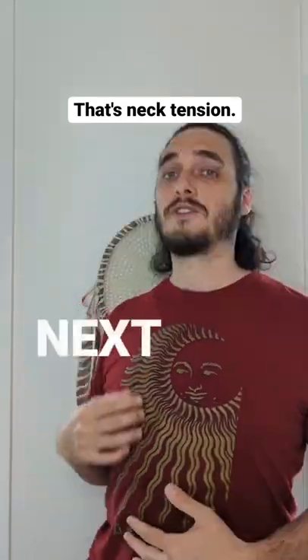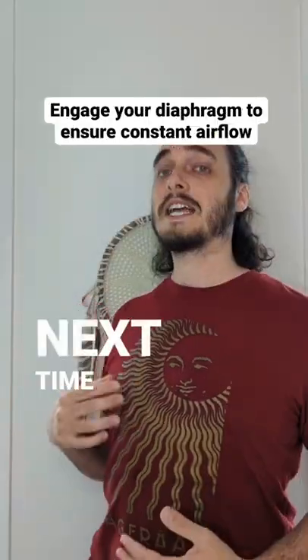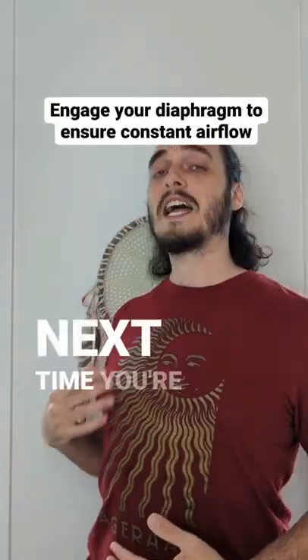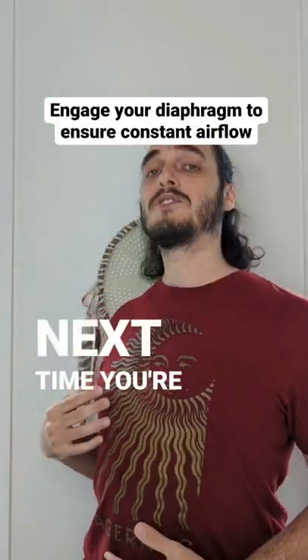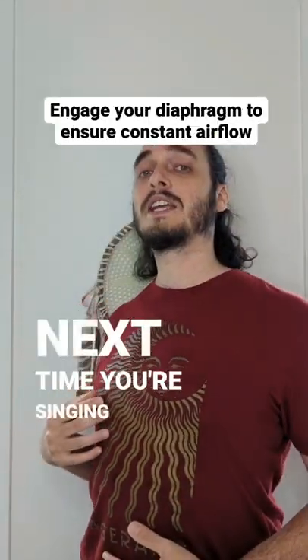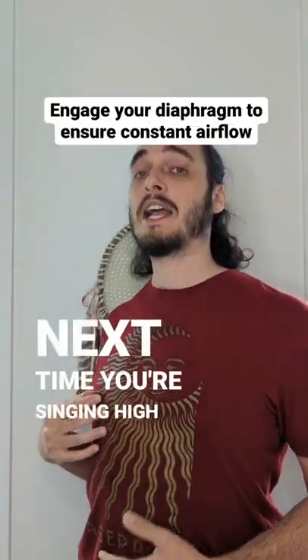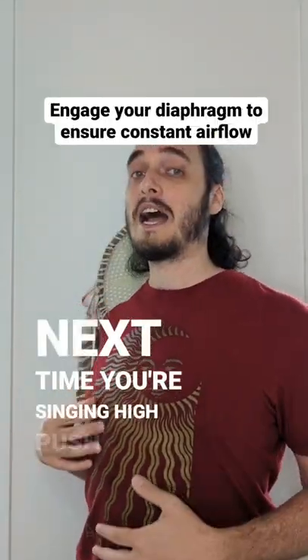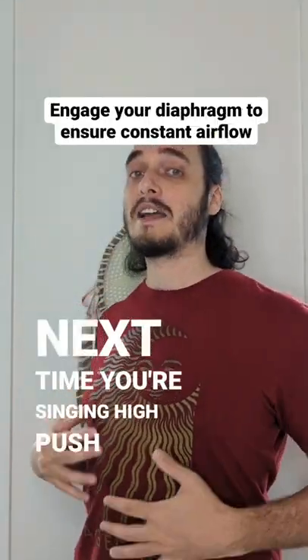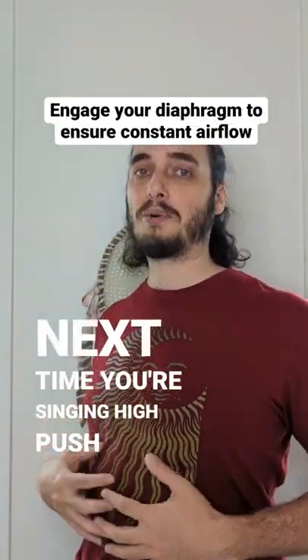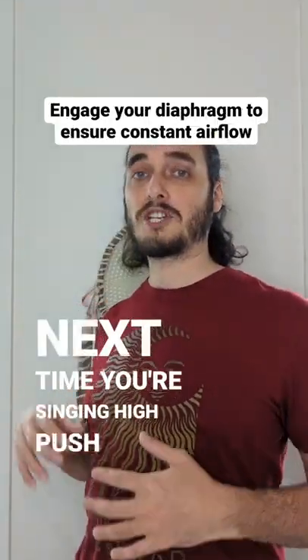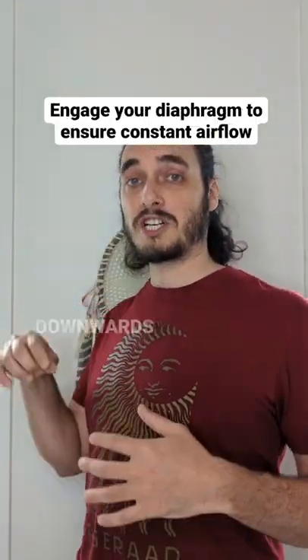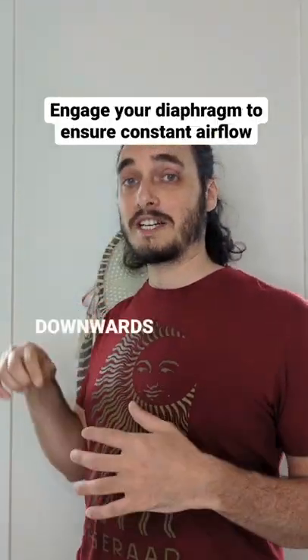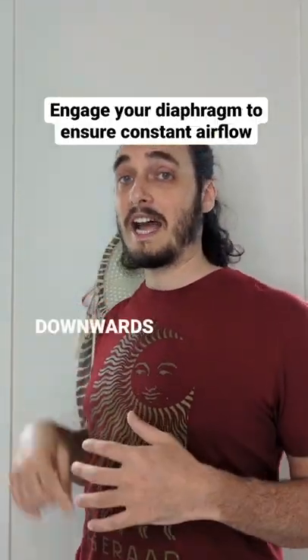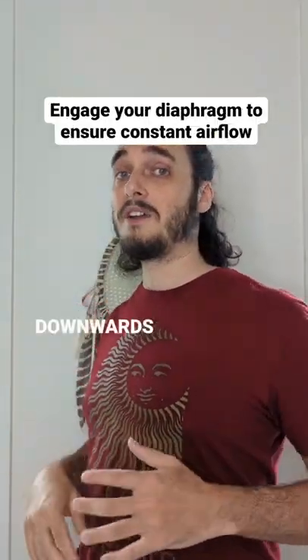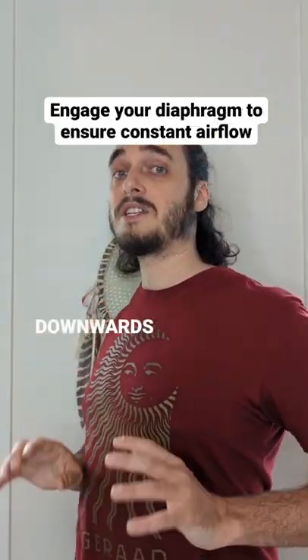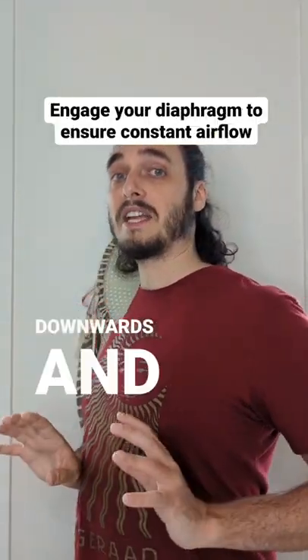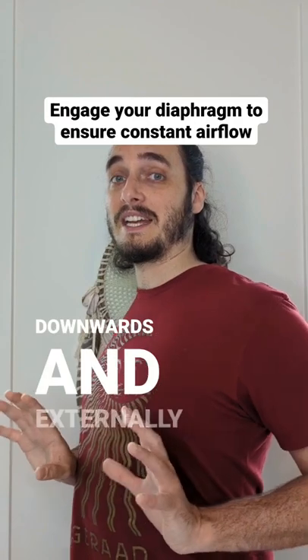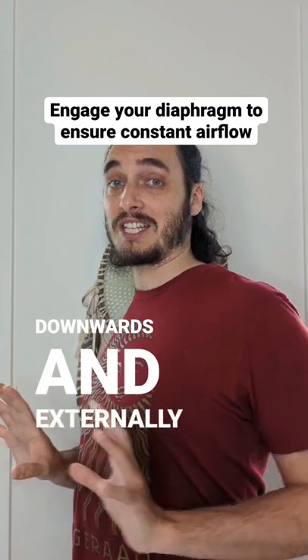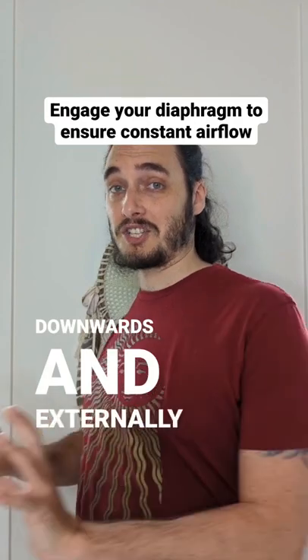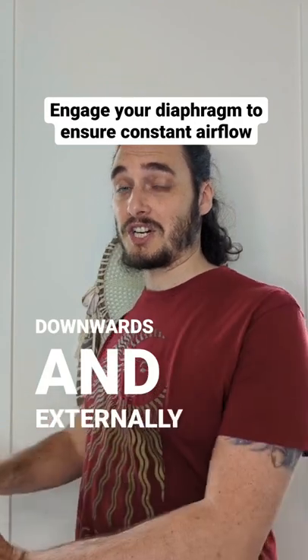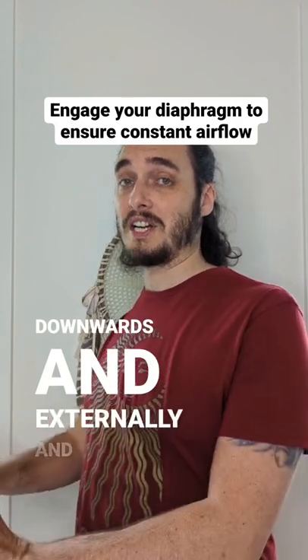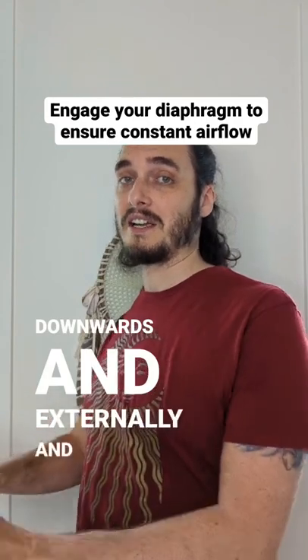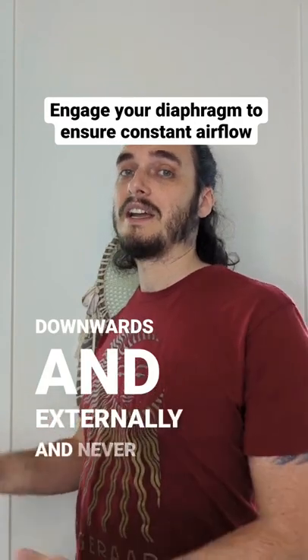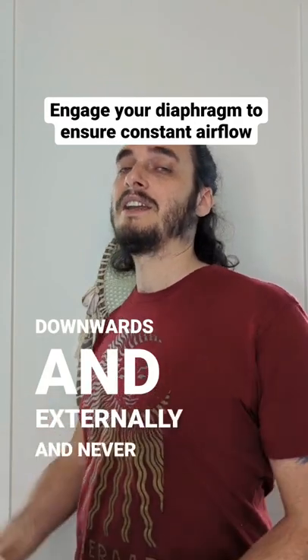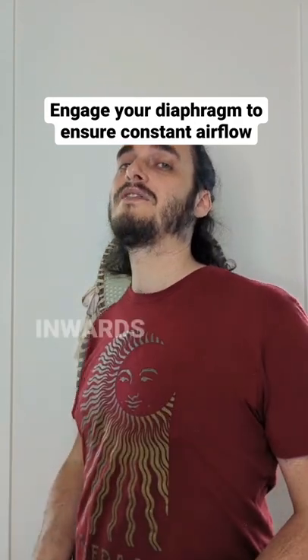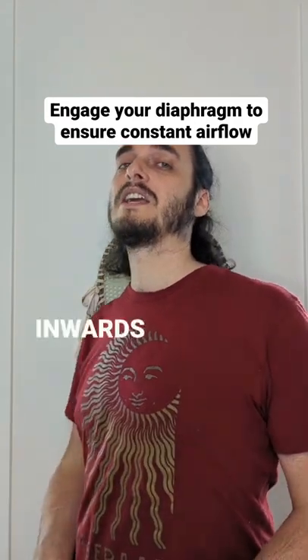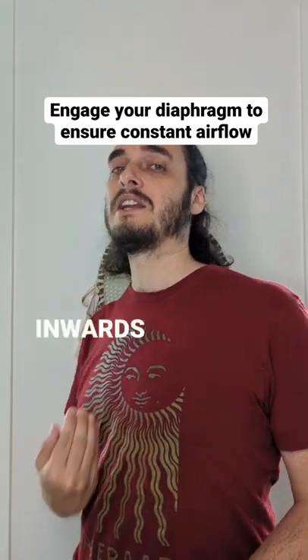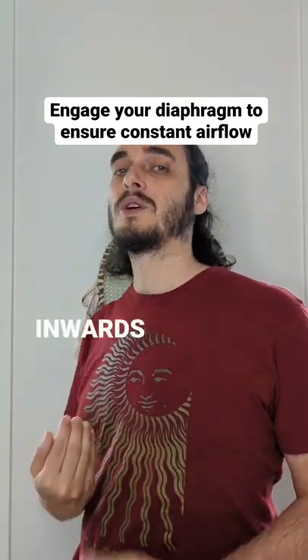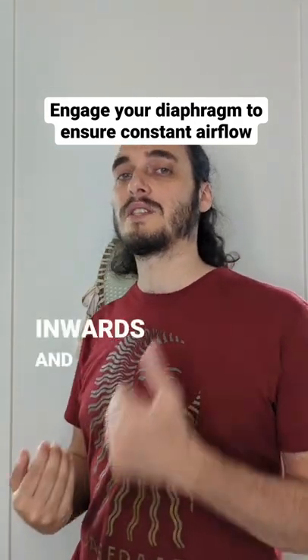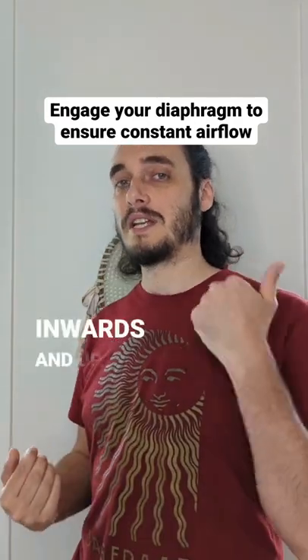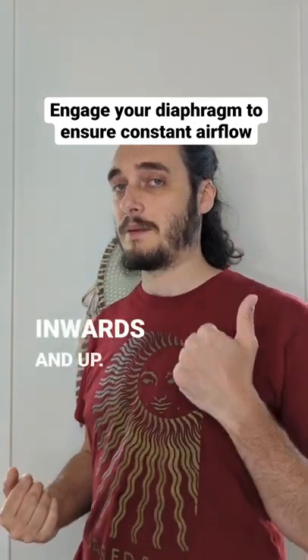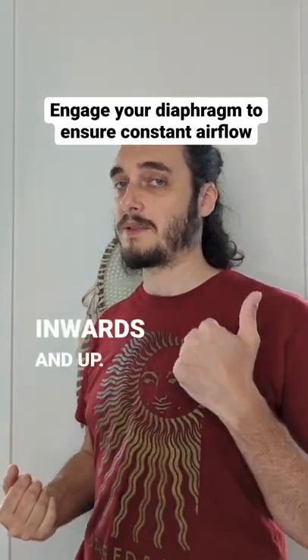So next time you're singing high, push downwards and externally, and never inwards and up.